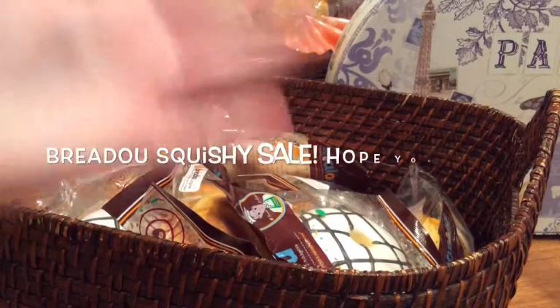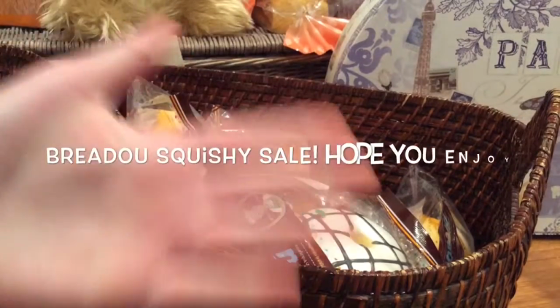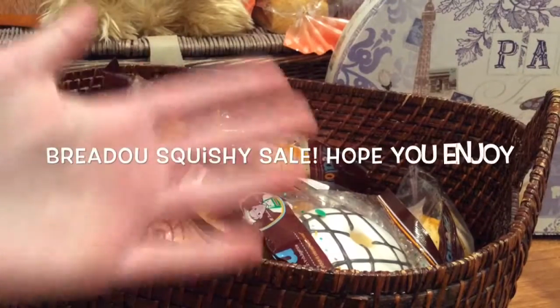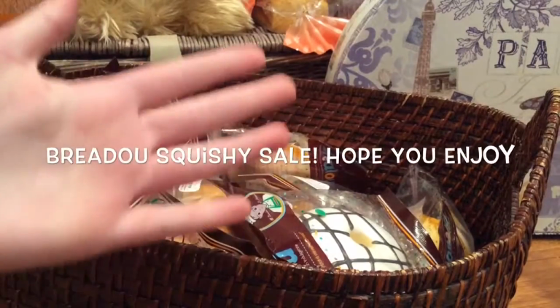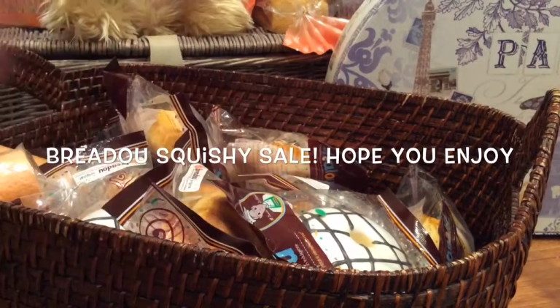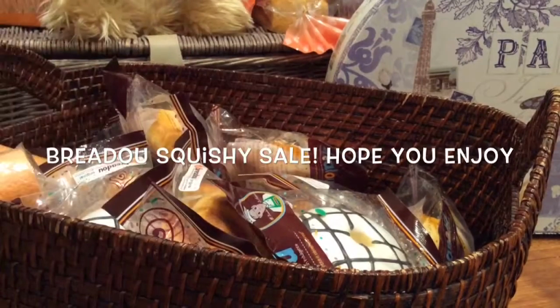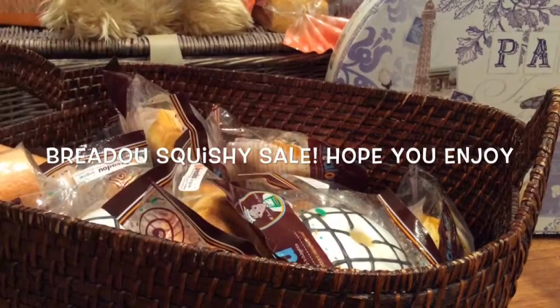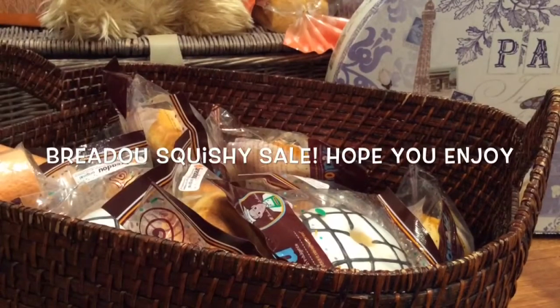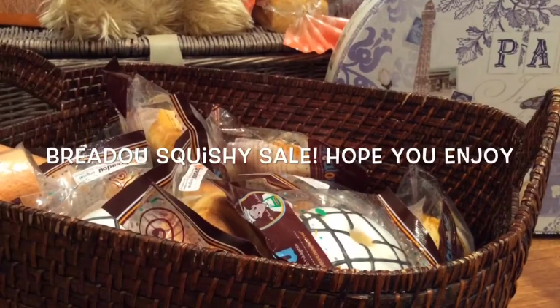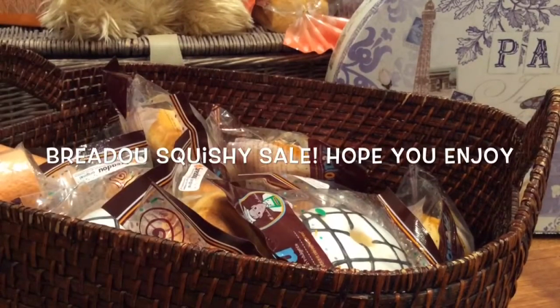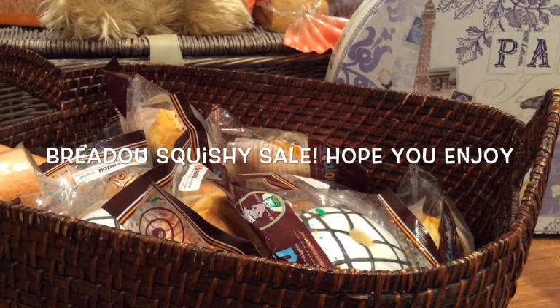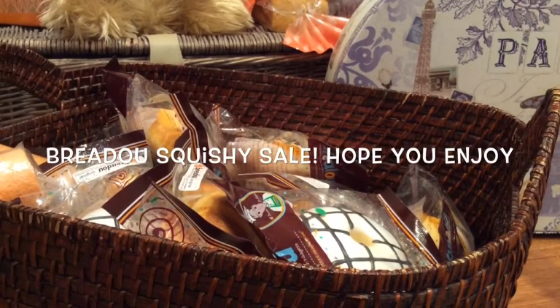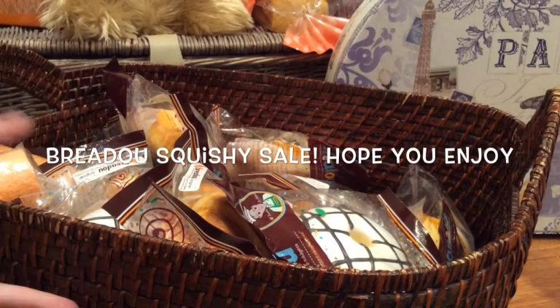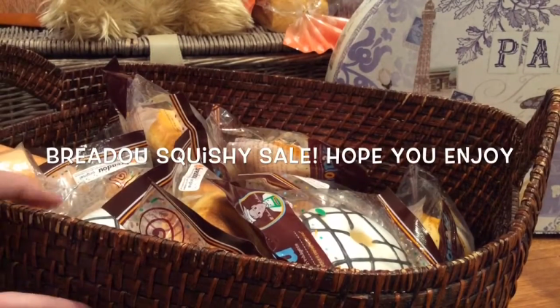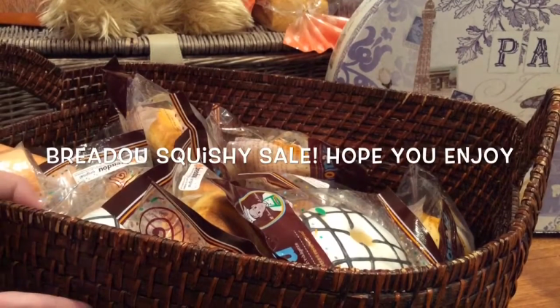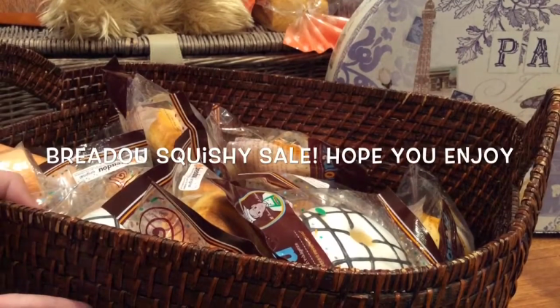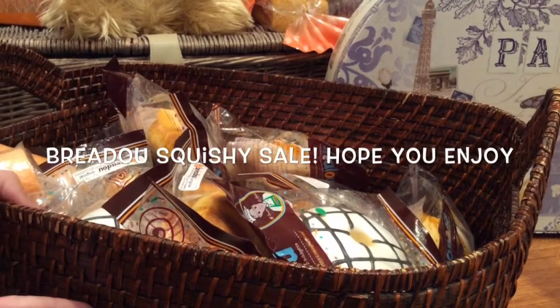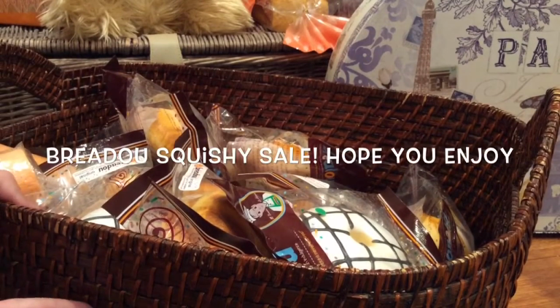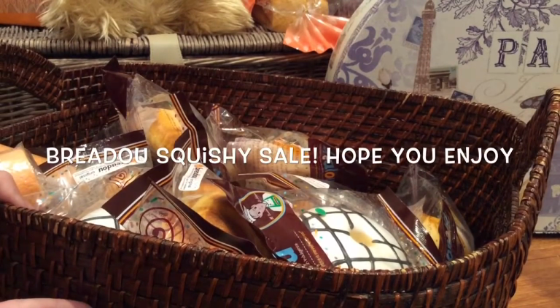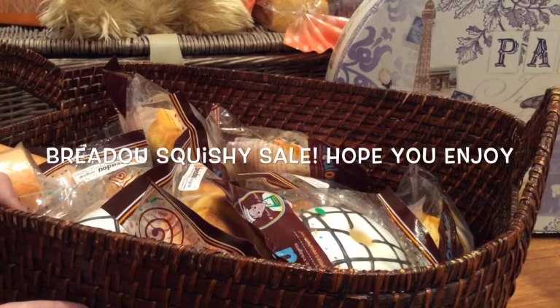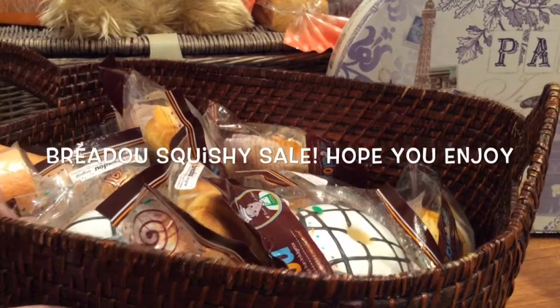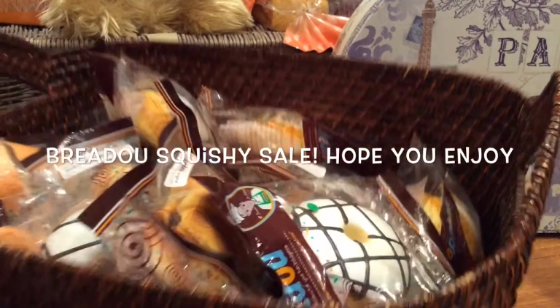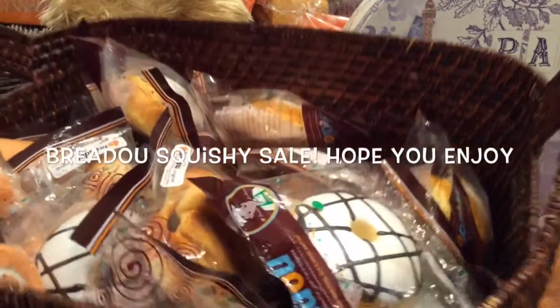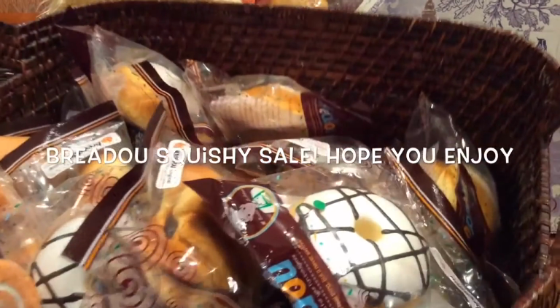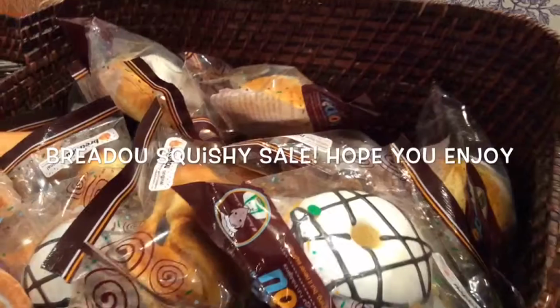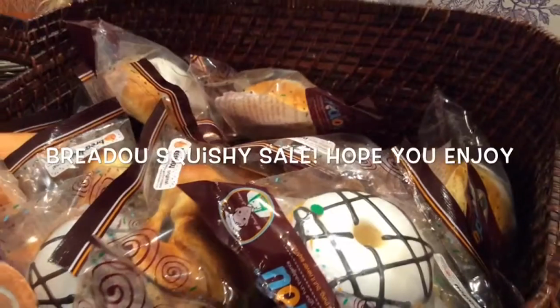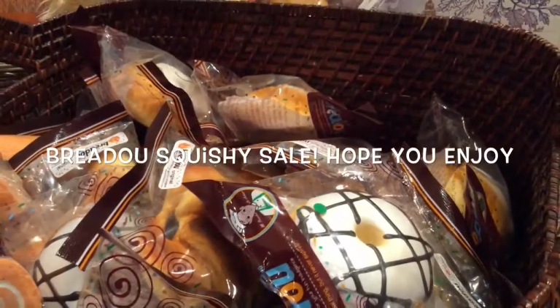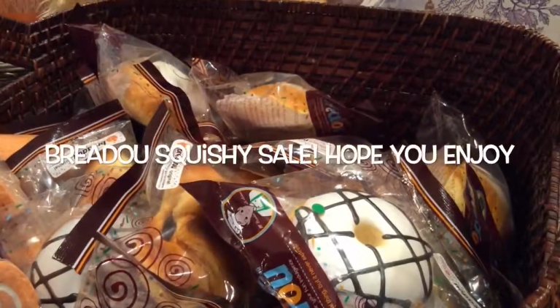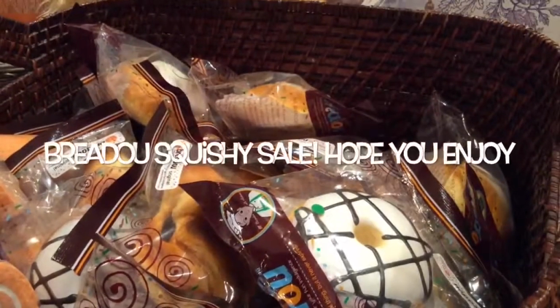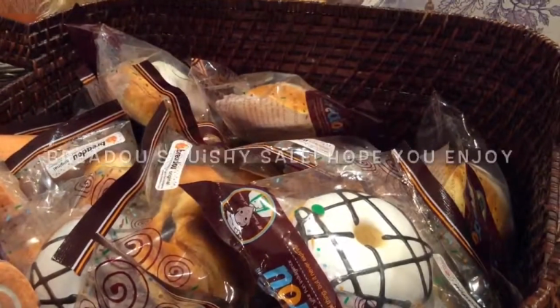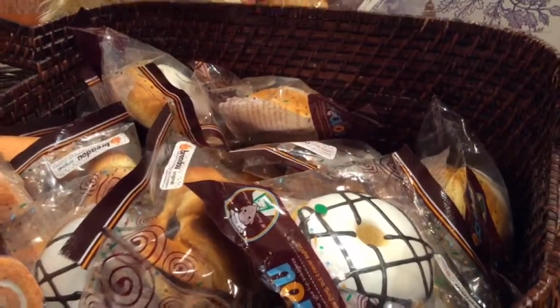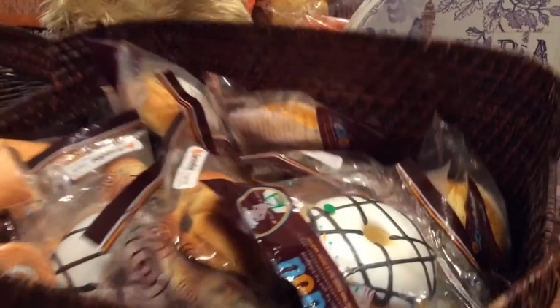Hi everyone, it's Nicole here, and today I'm going to be doing a video on Bredo Squishies.